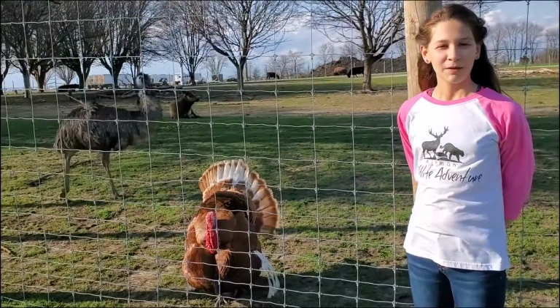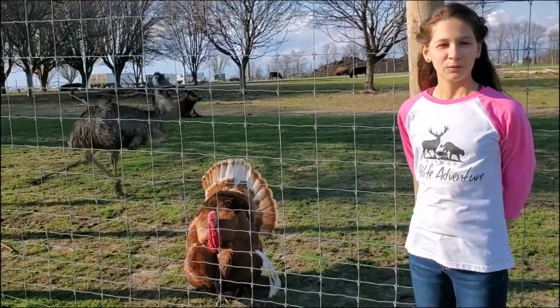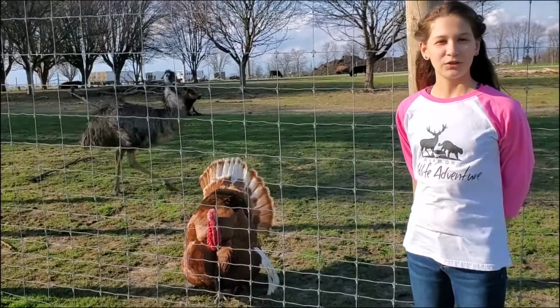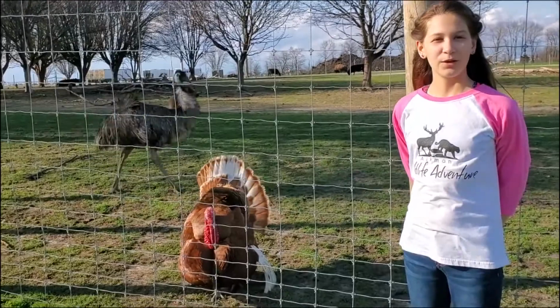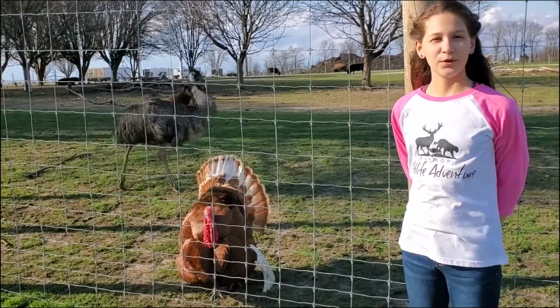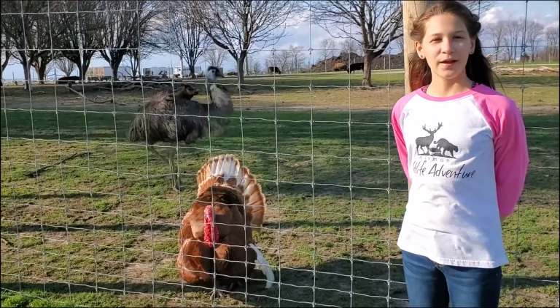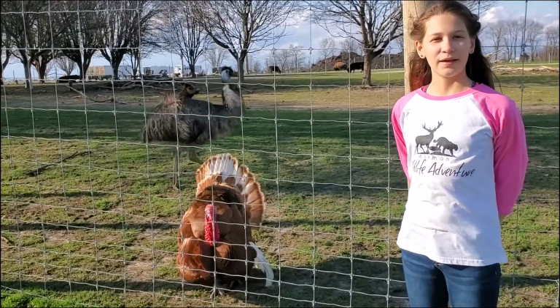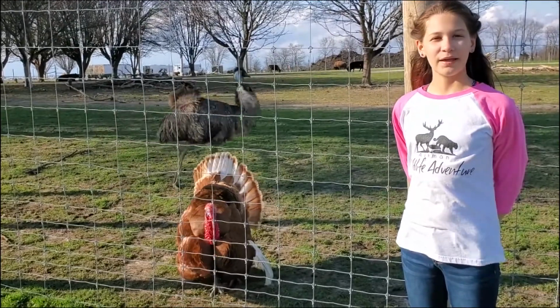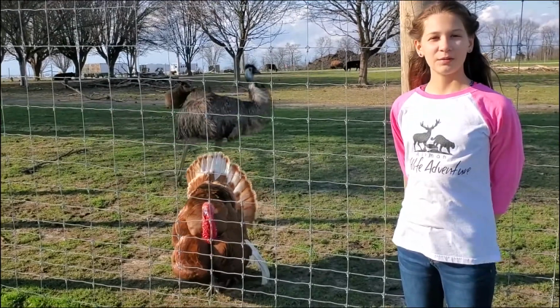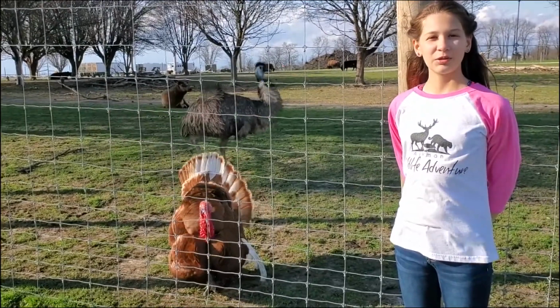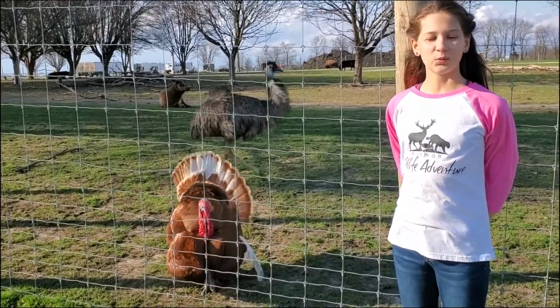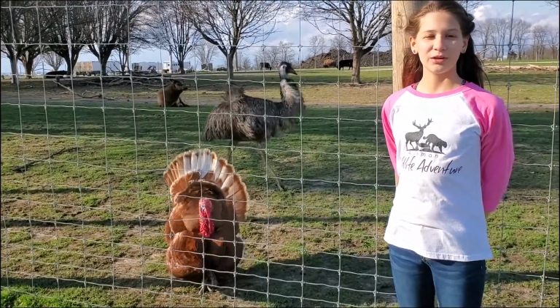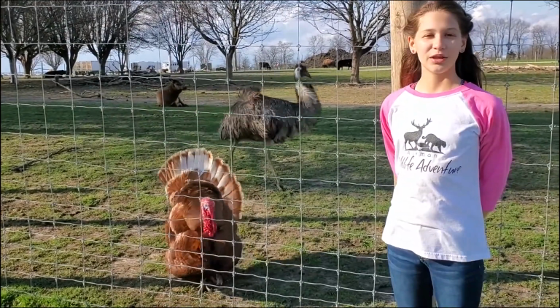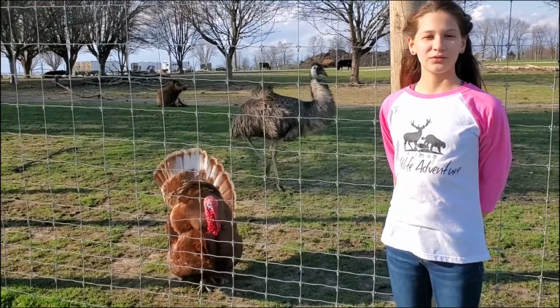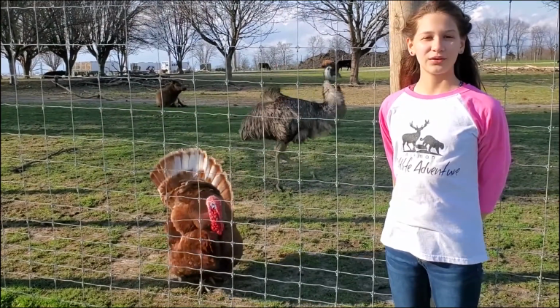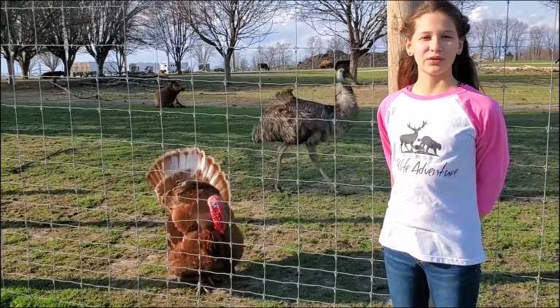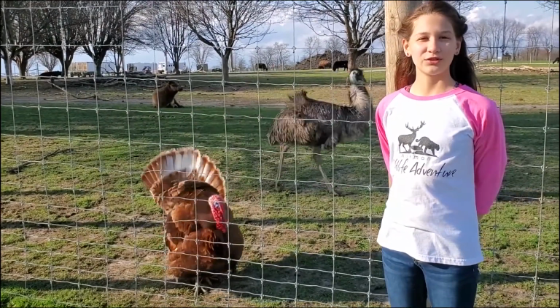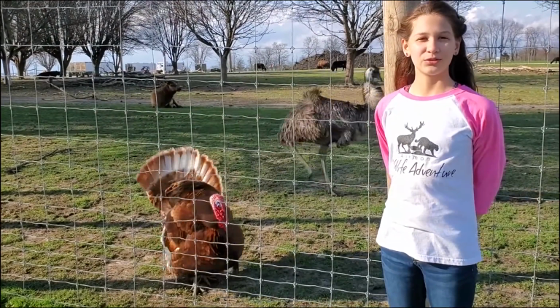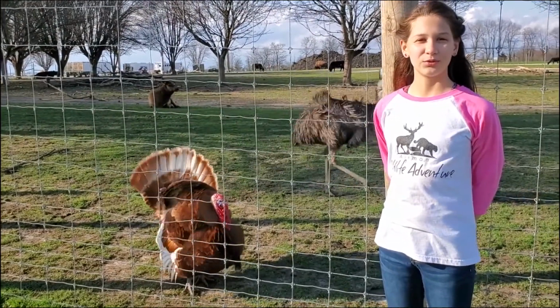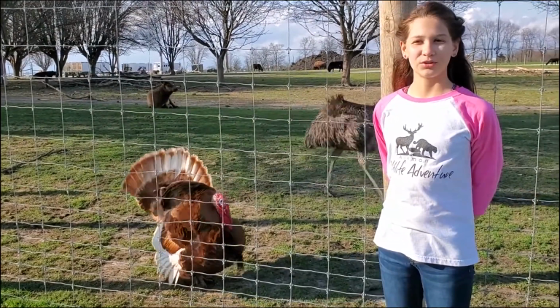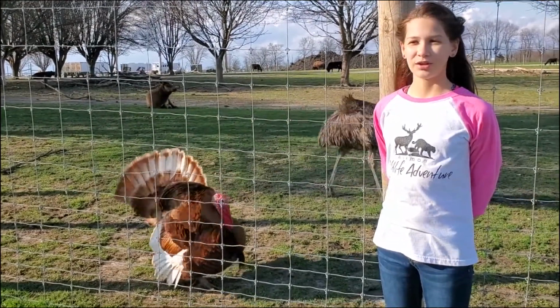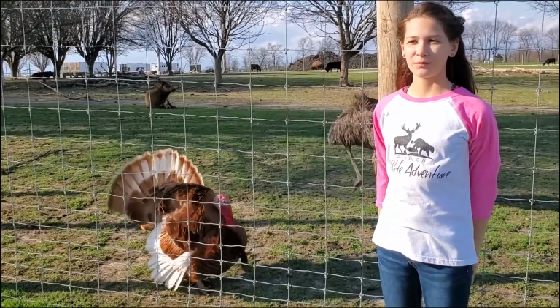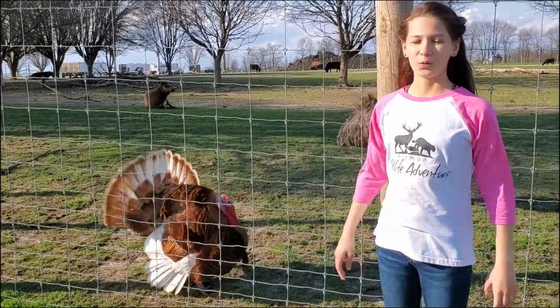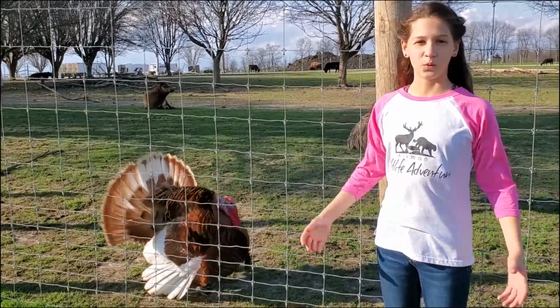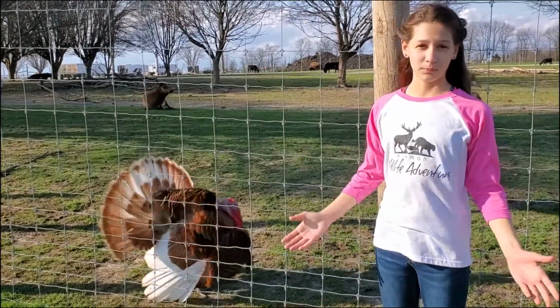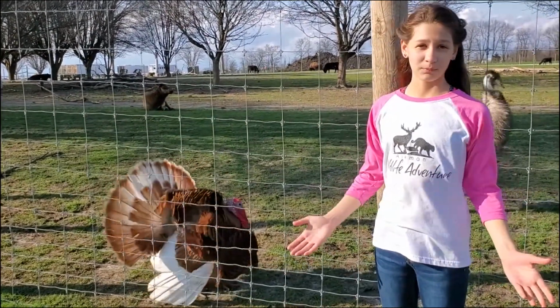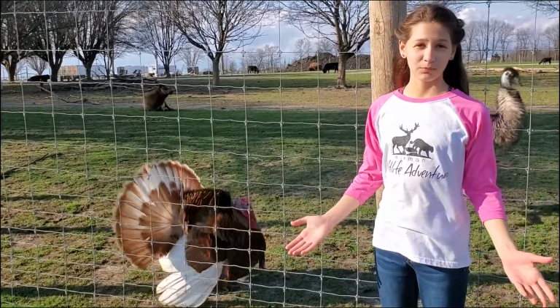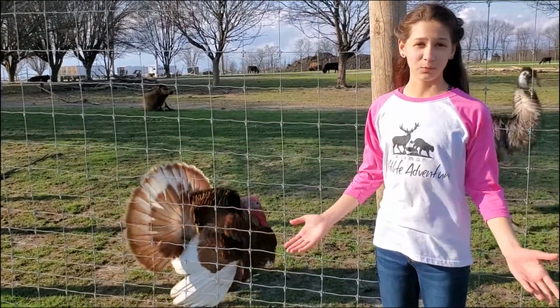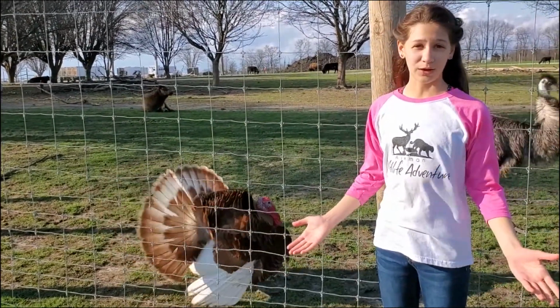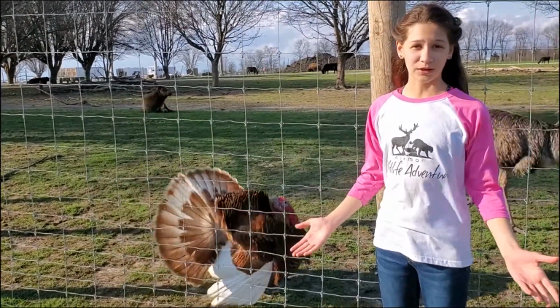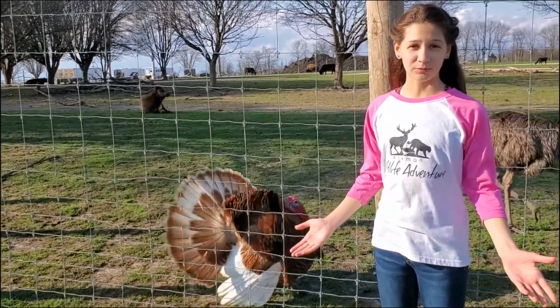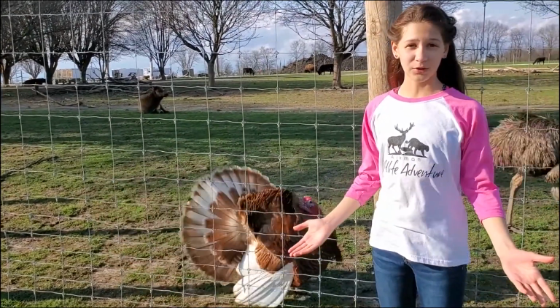Today we are at Aikman's Wildlife and Adventure Museum, or Wildlife Park.